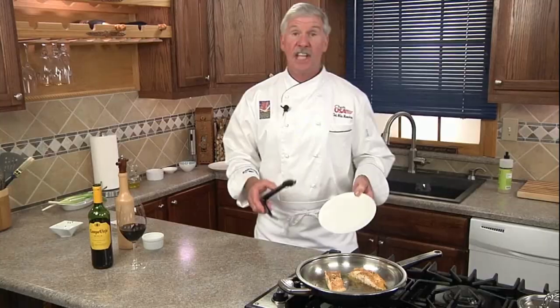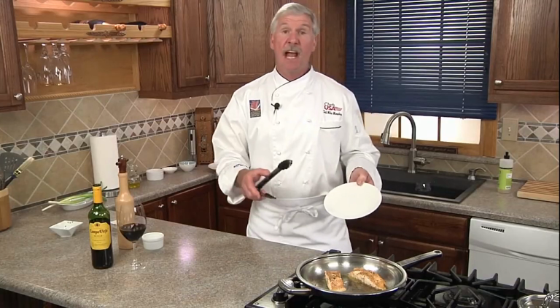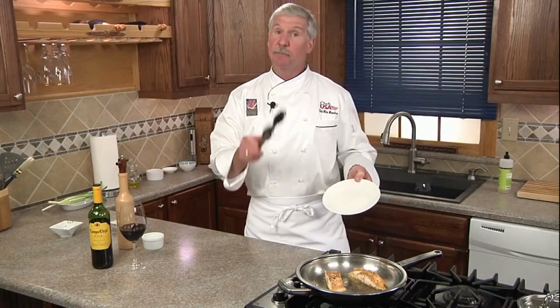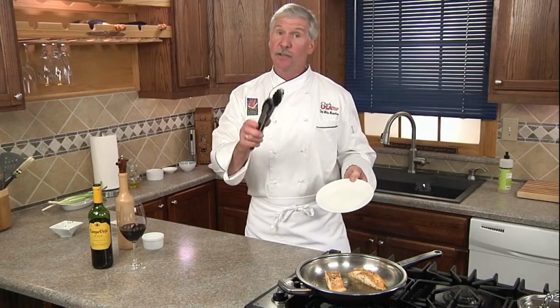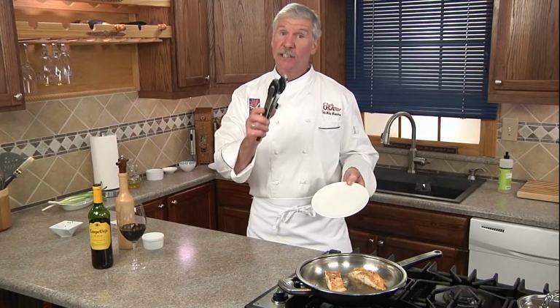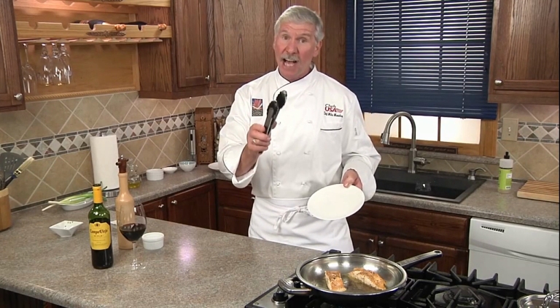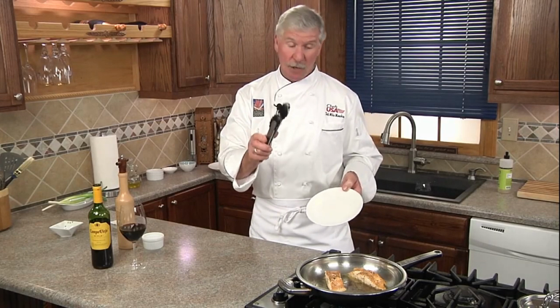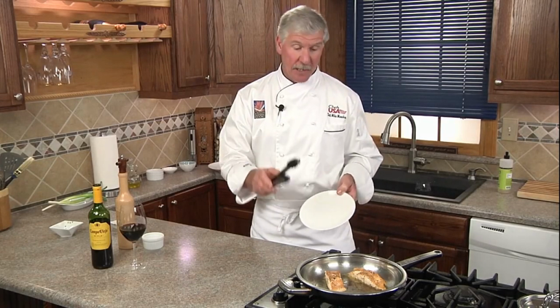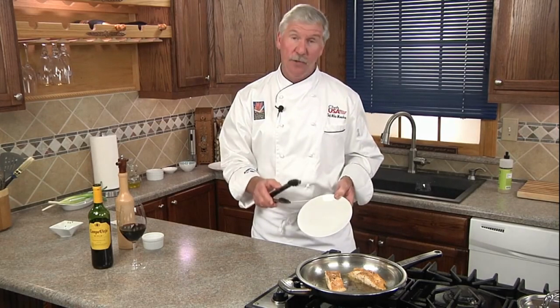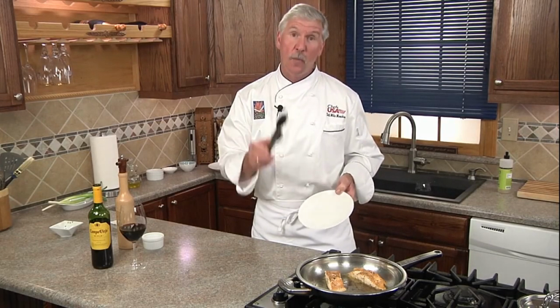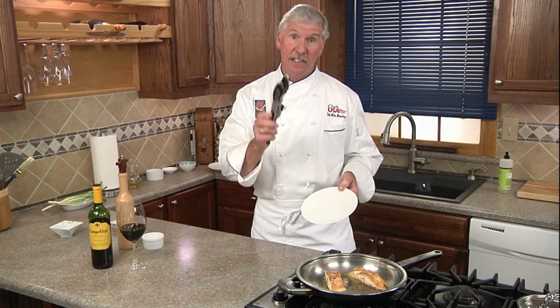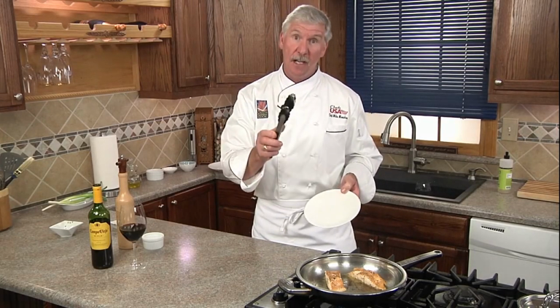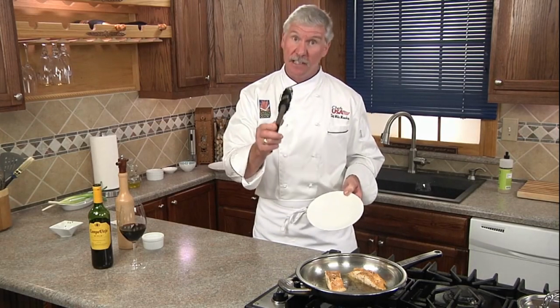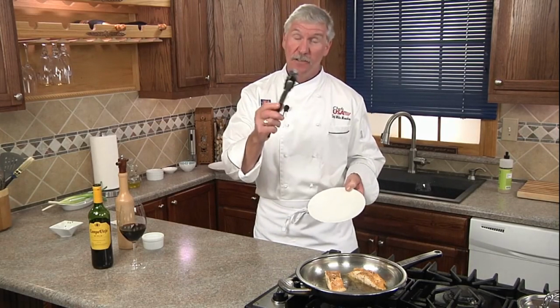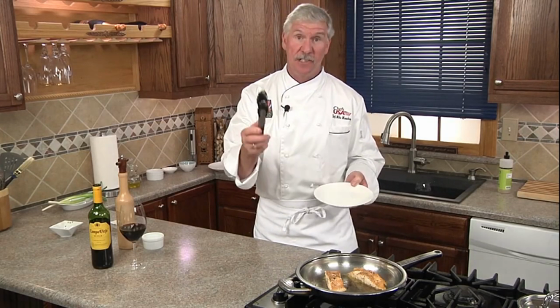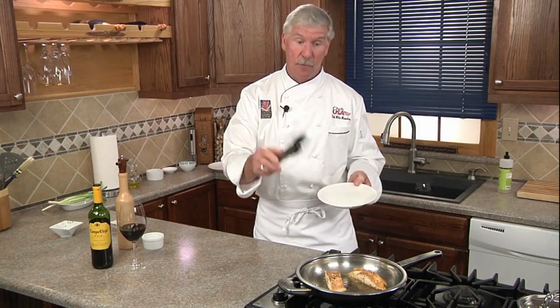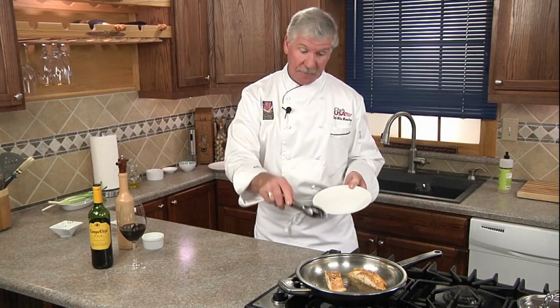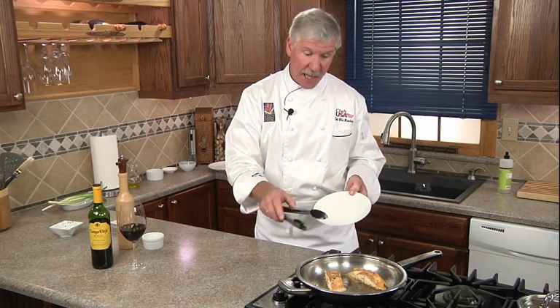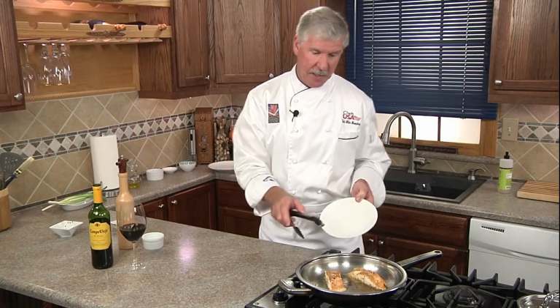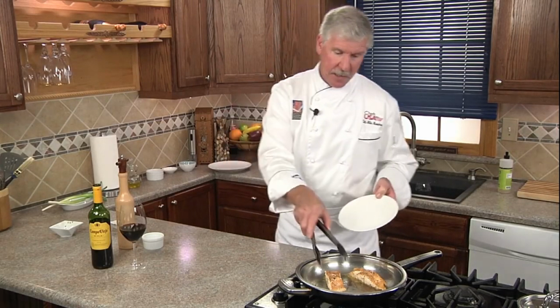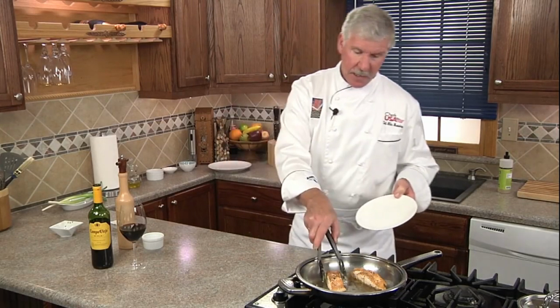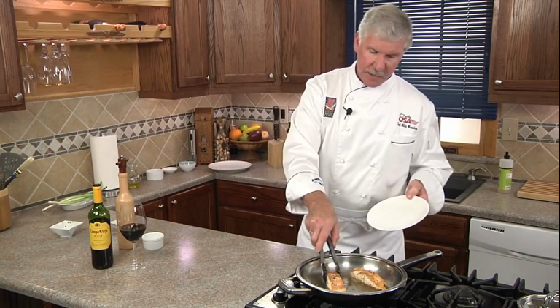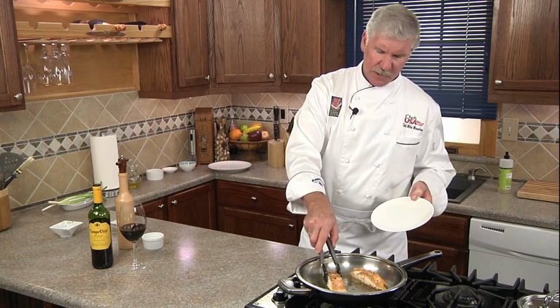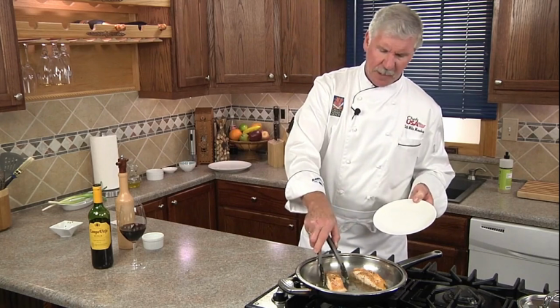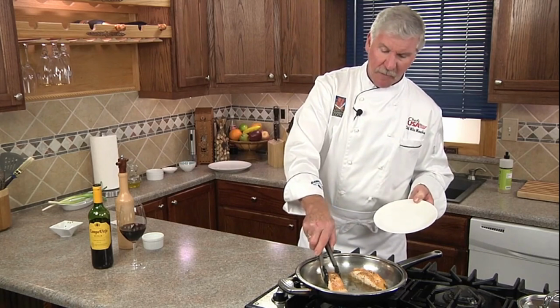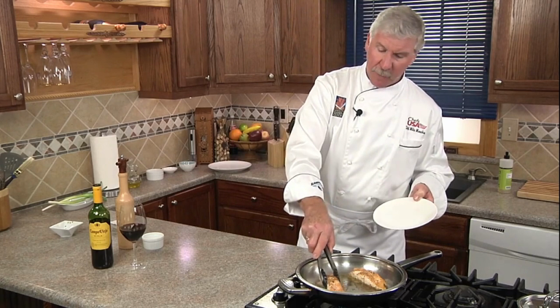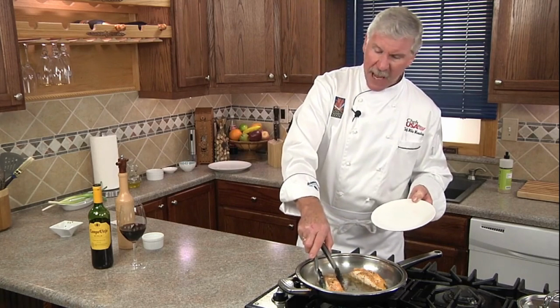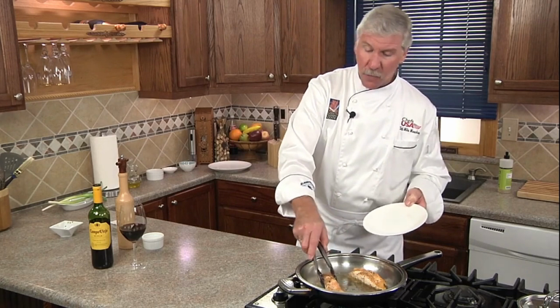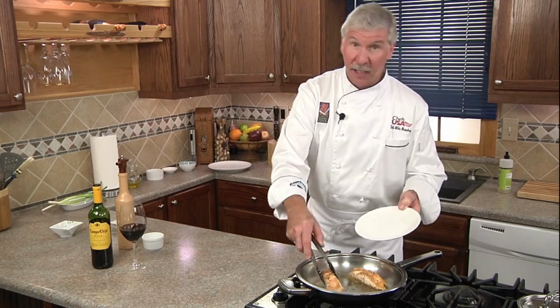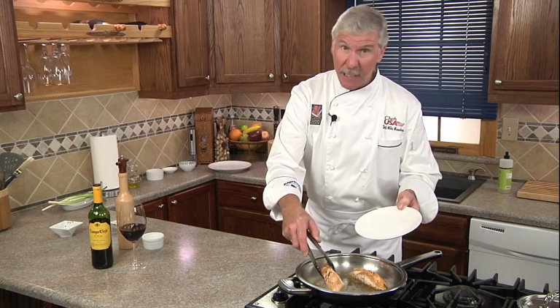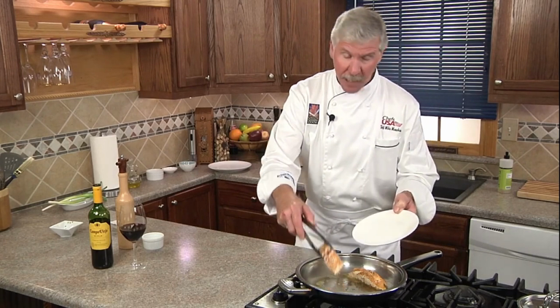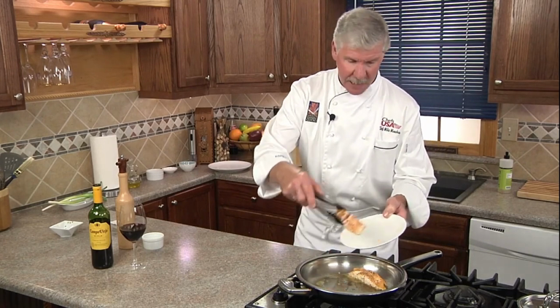Salmon has a built-in timer — you know when it's done because it starts to separate and flake. So we're gonna move it from the pan to a clean plate.